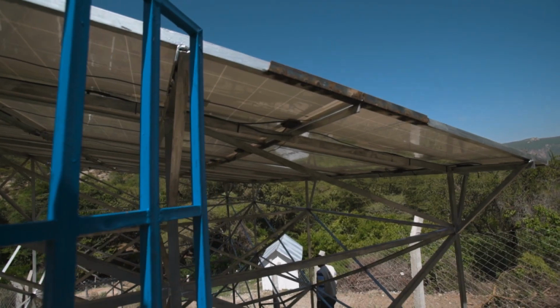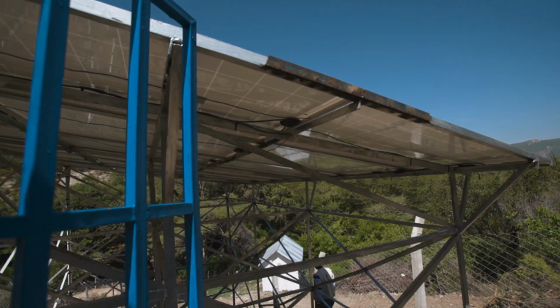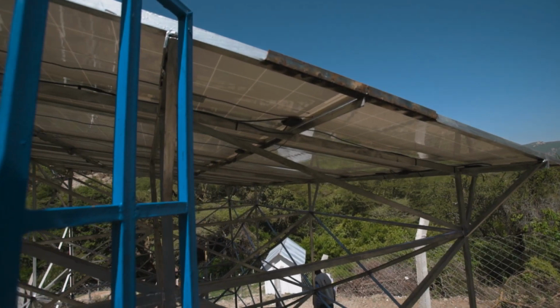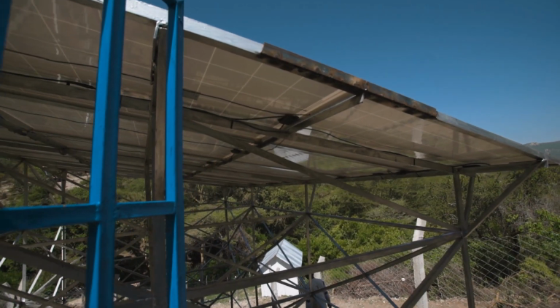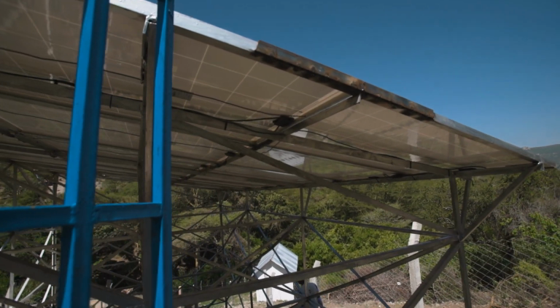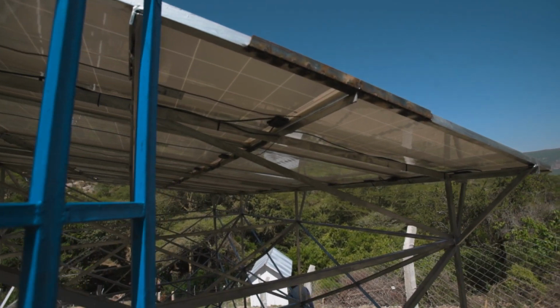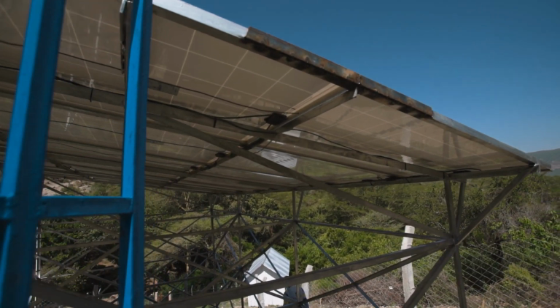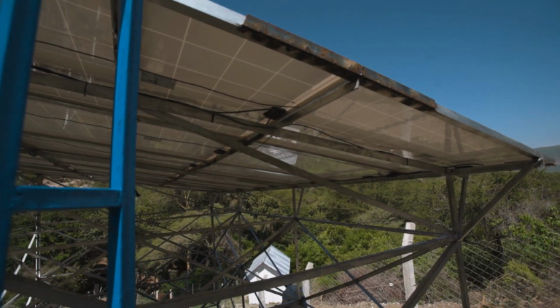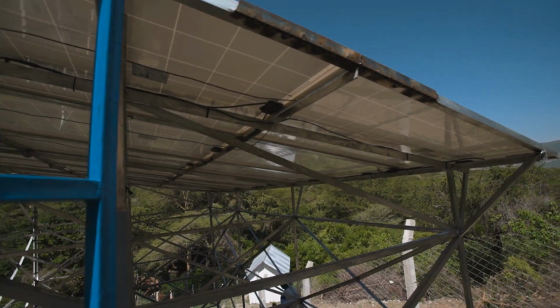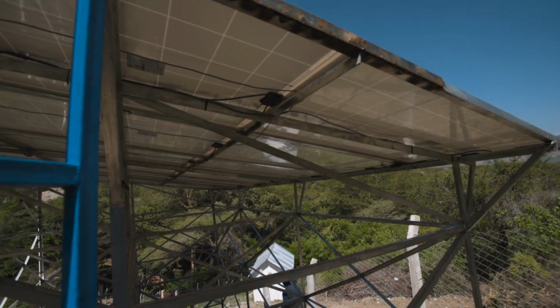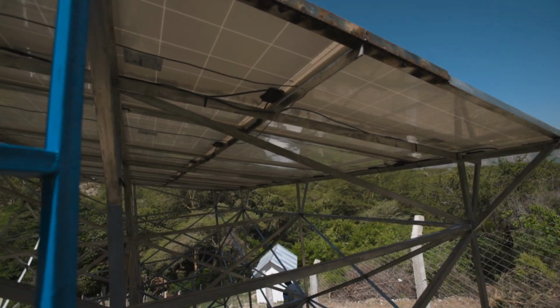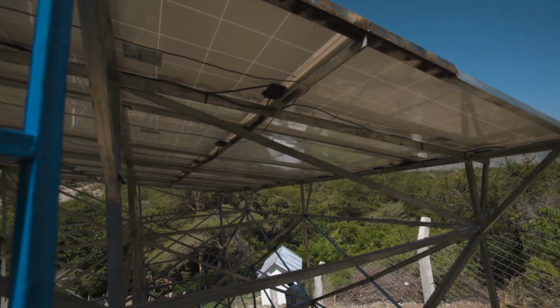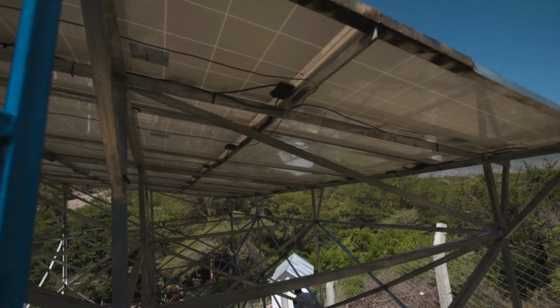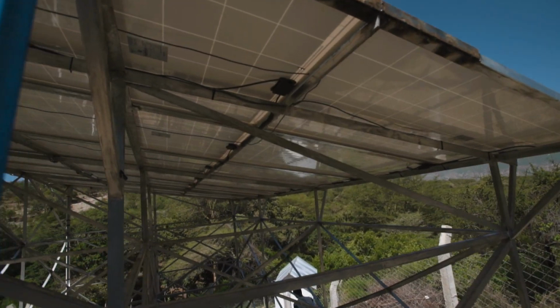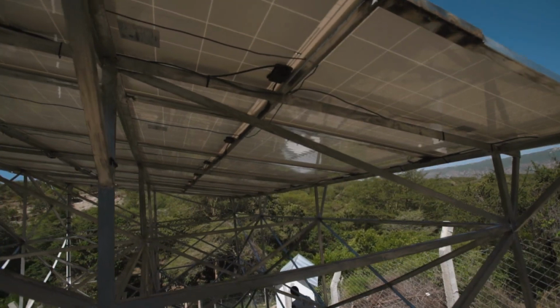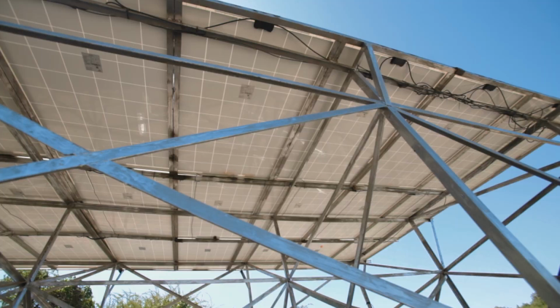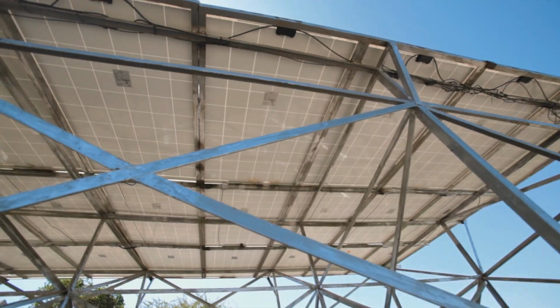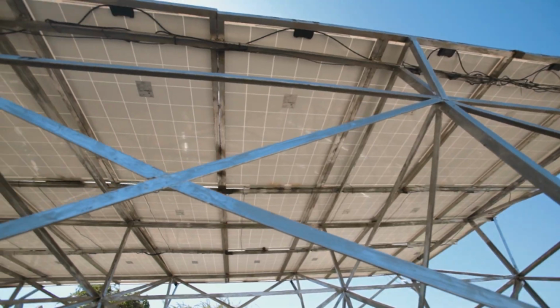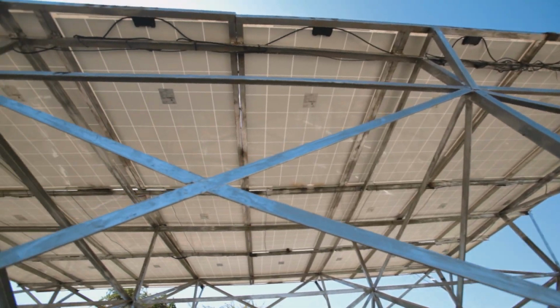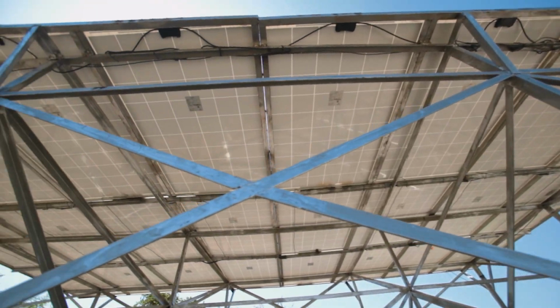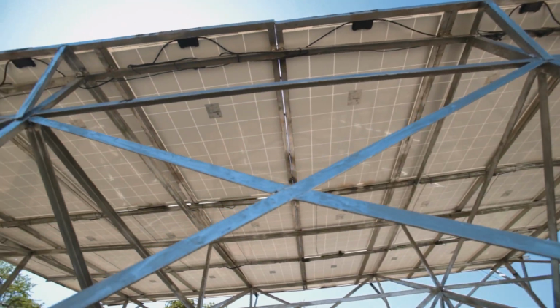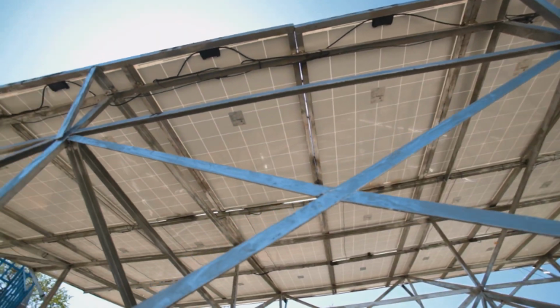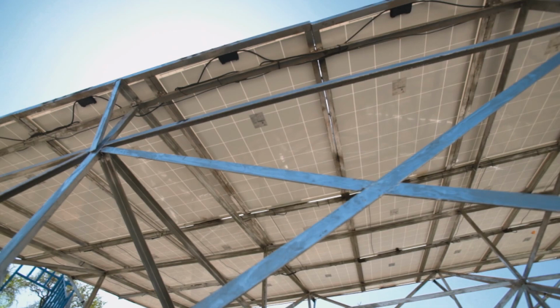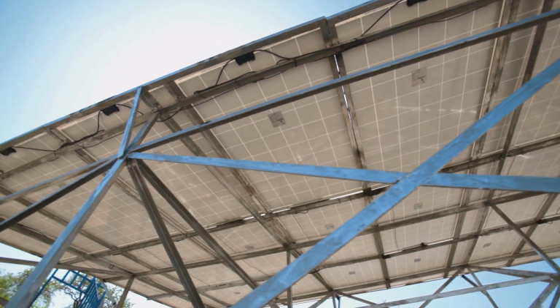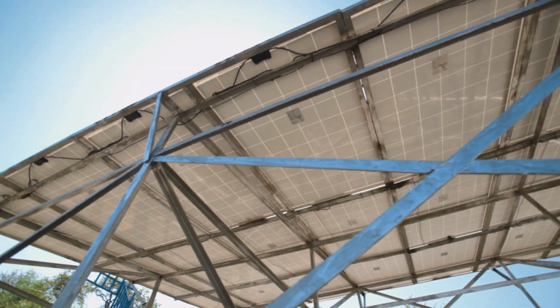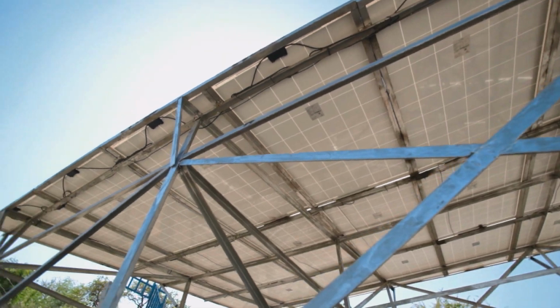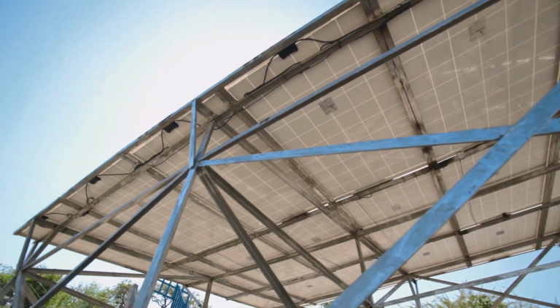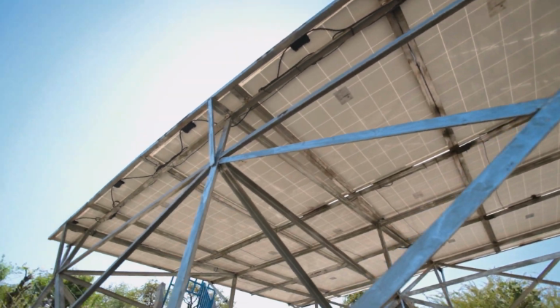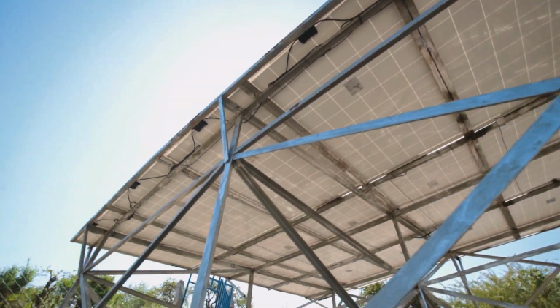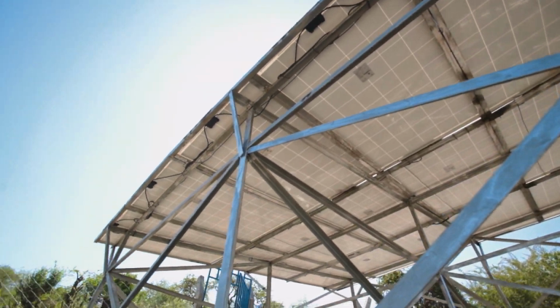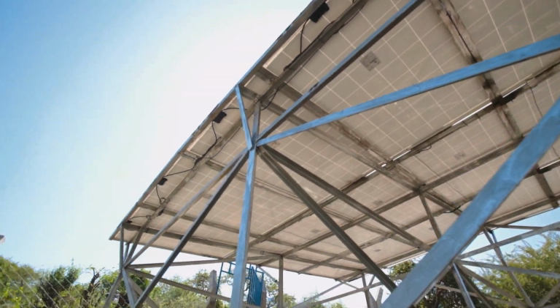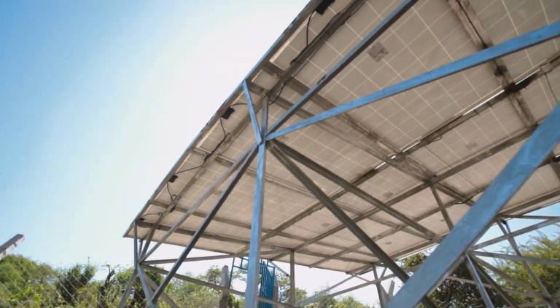Currently, a solar panel has a lifespan of 25 years, so you do want to protect it.